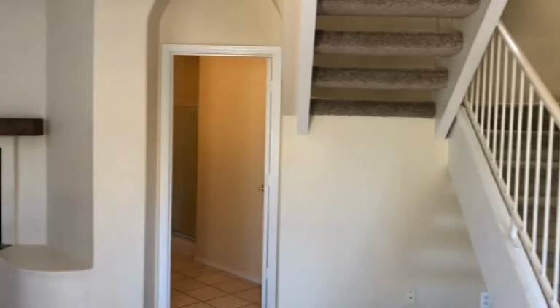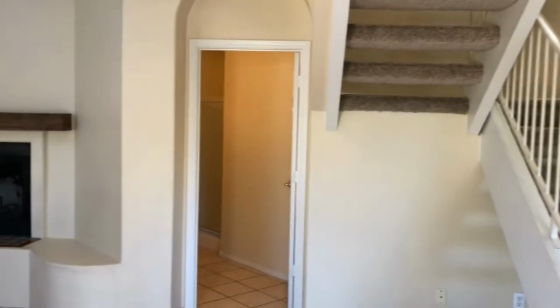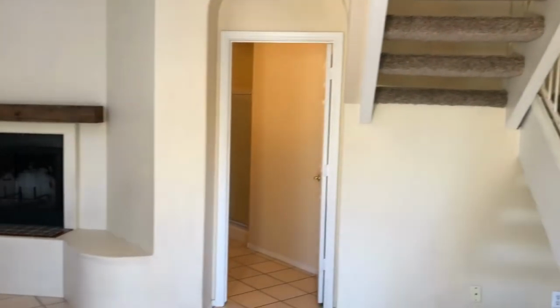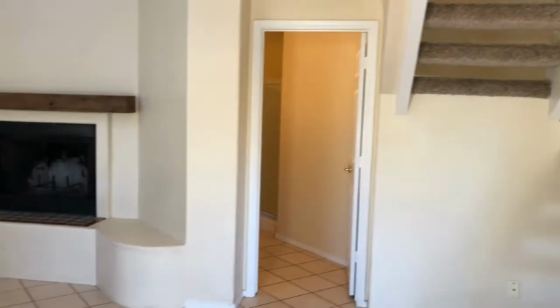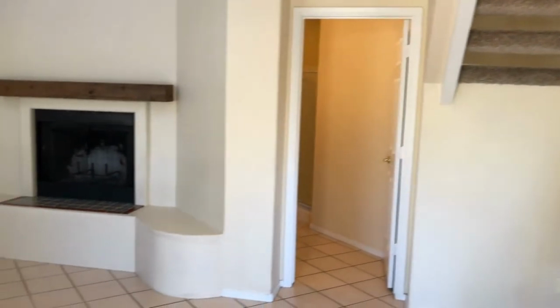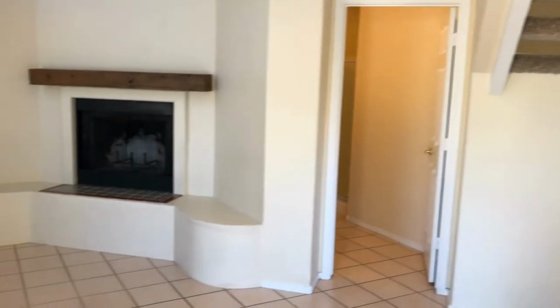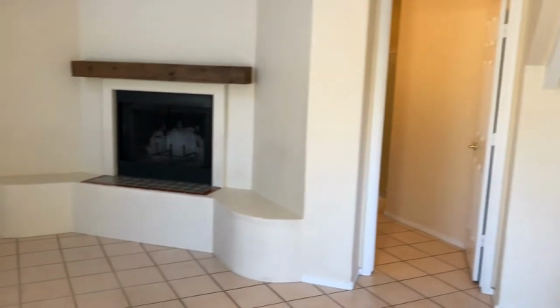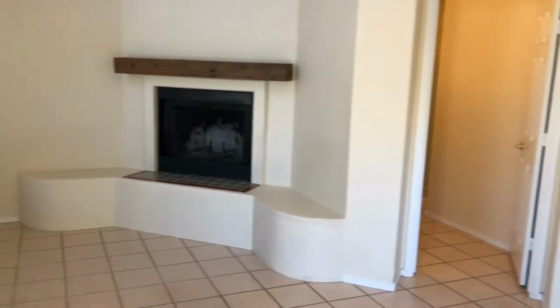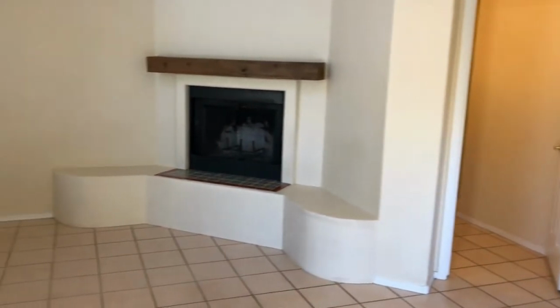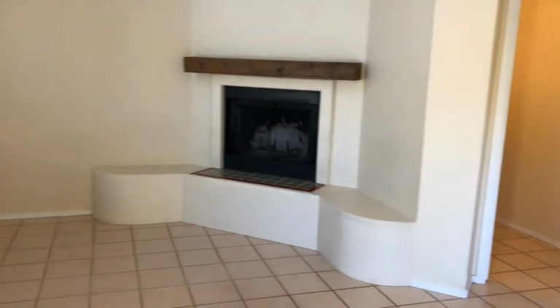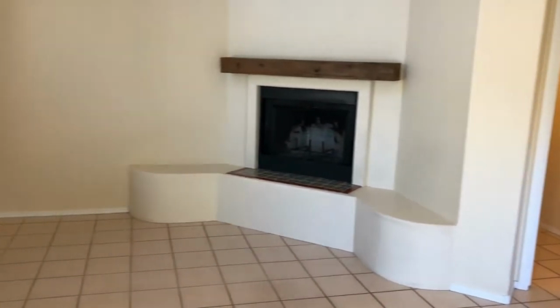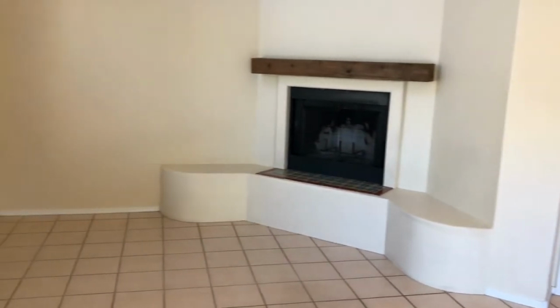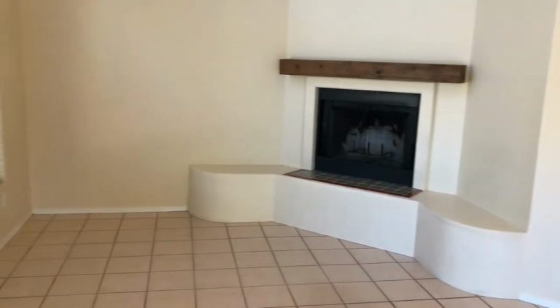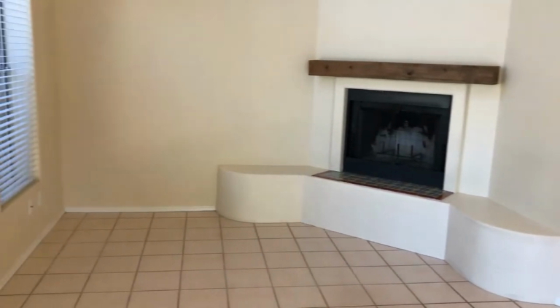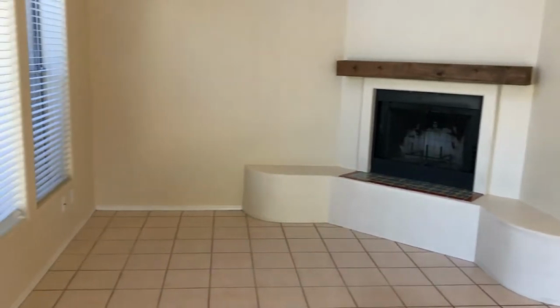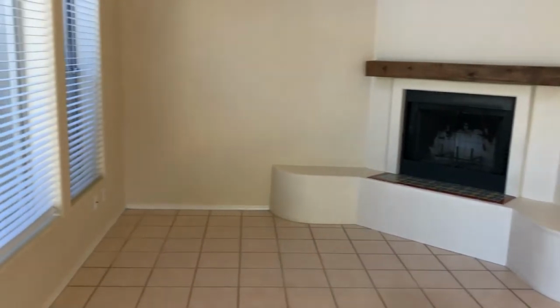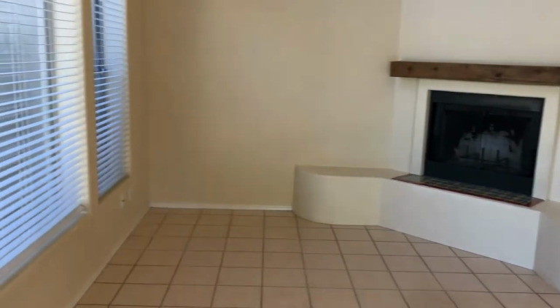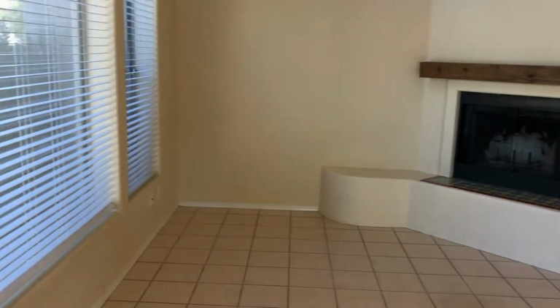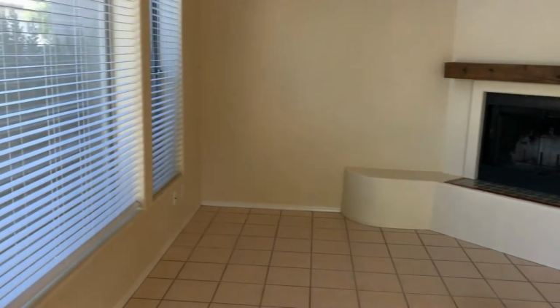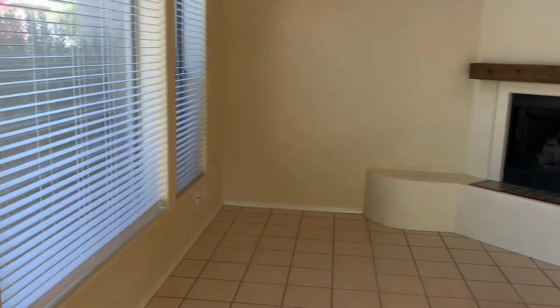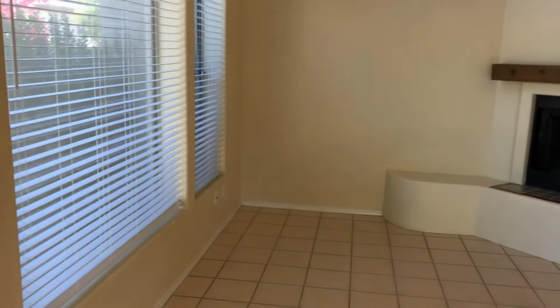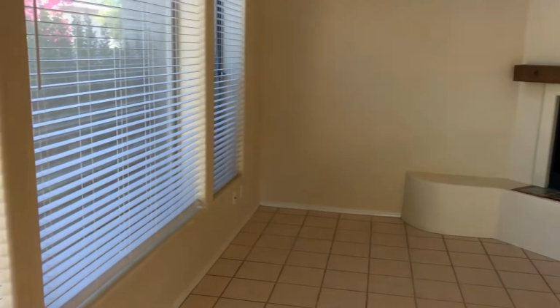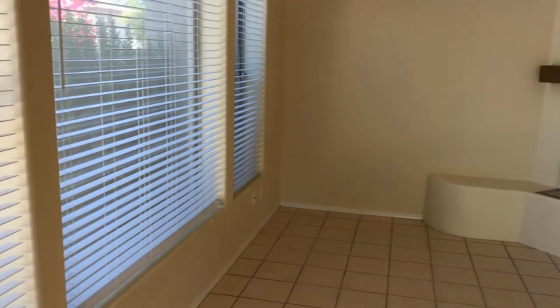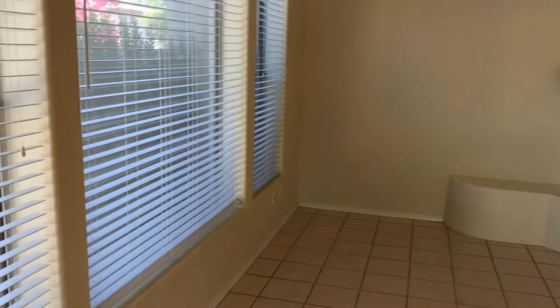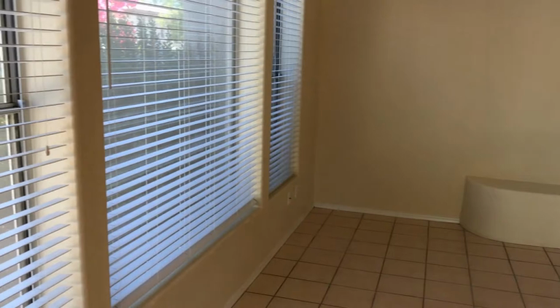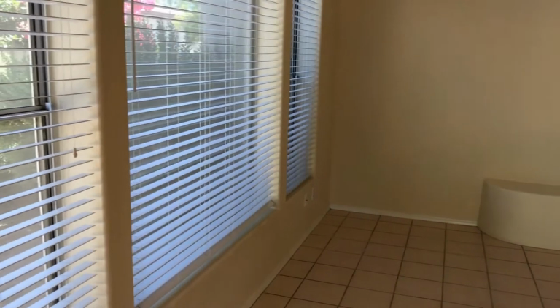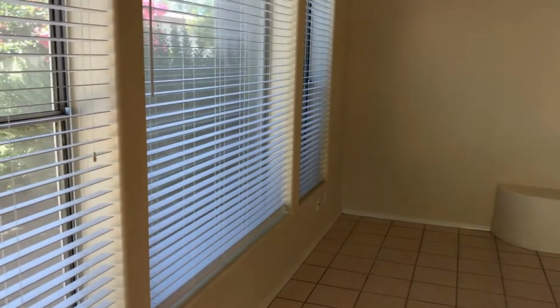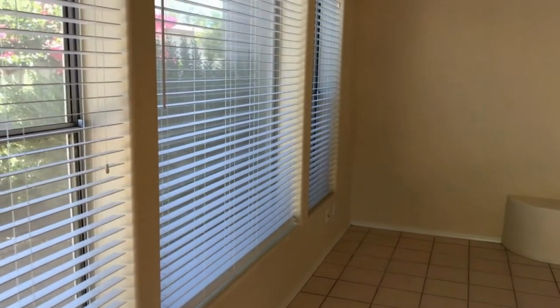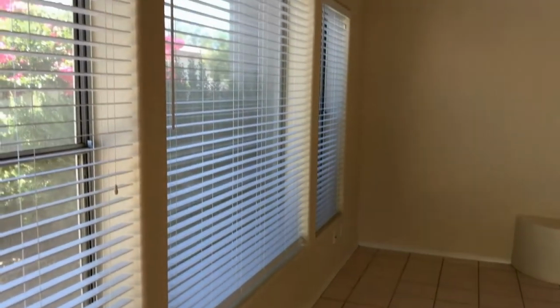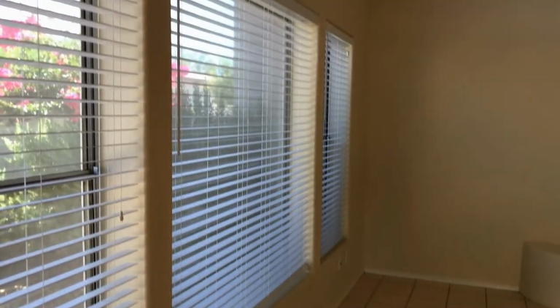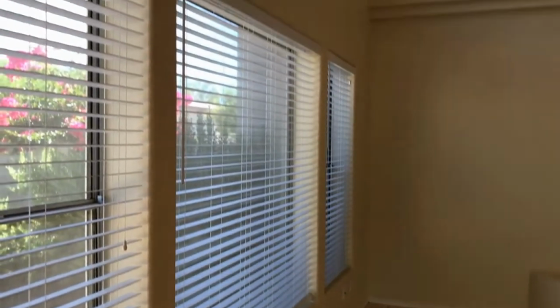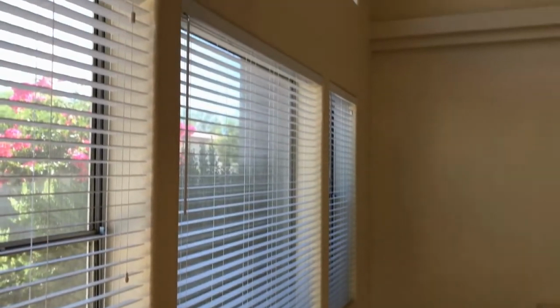We're going to go left into the family room with the fireplace and a high ceiling with the ceiling fan. A lot of tile.